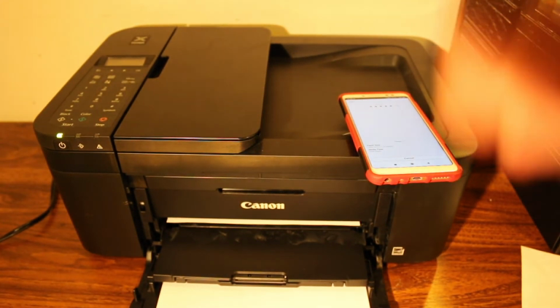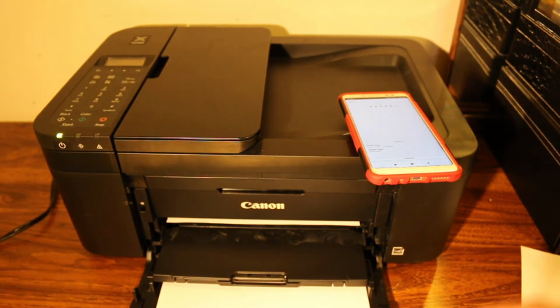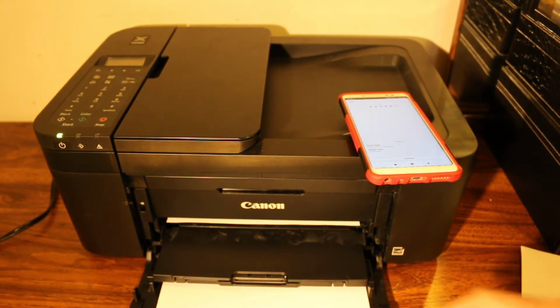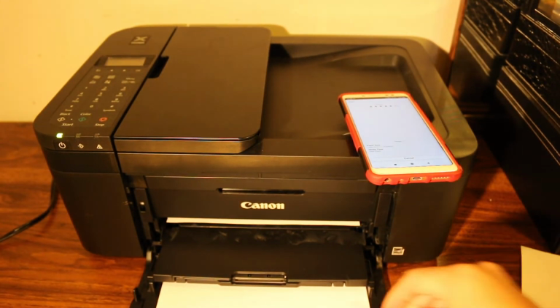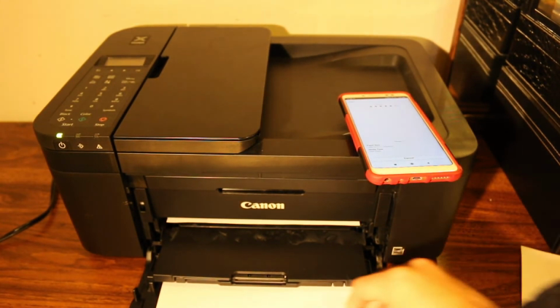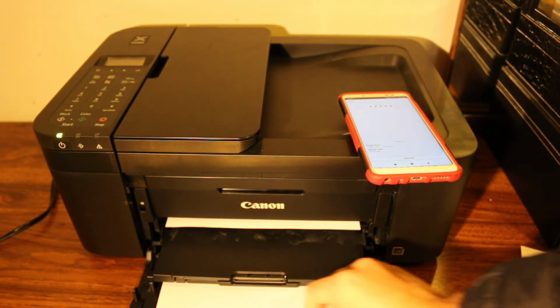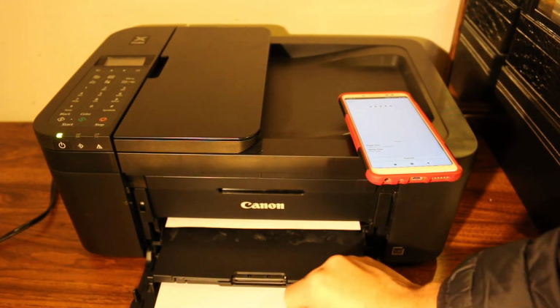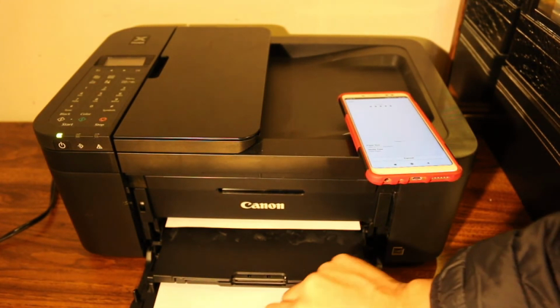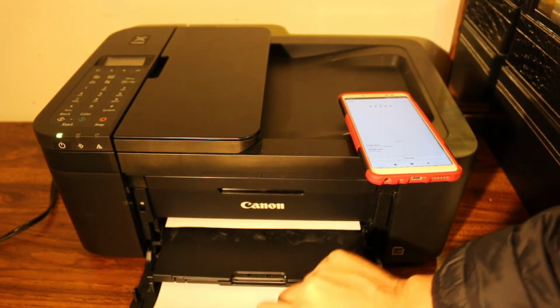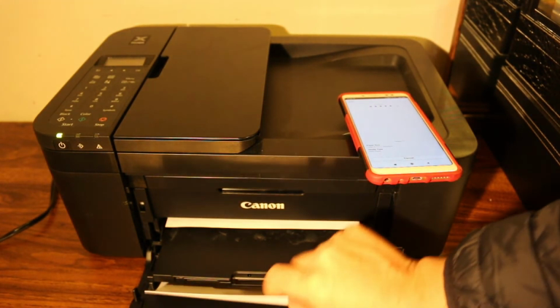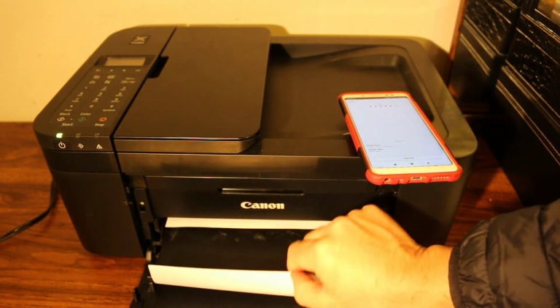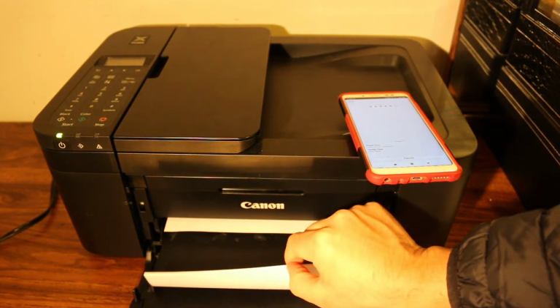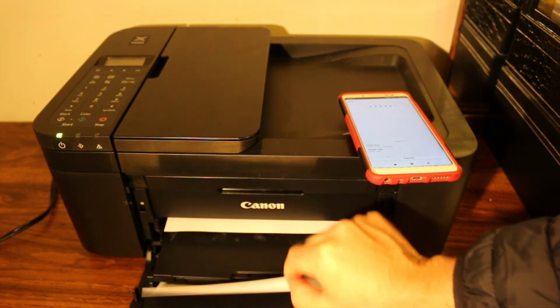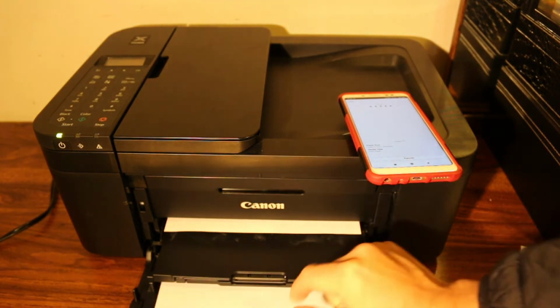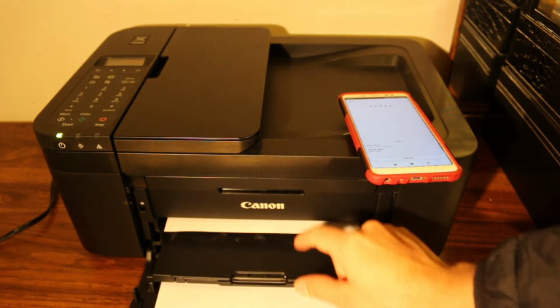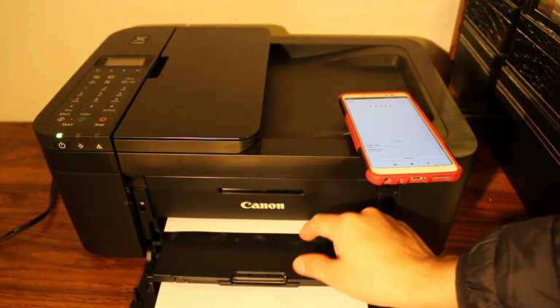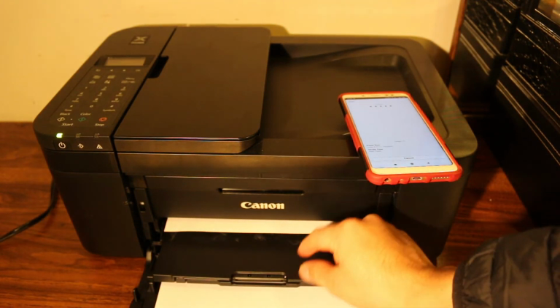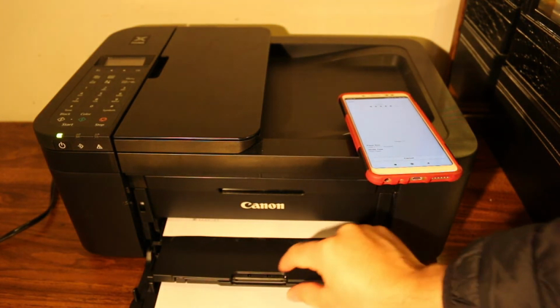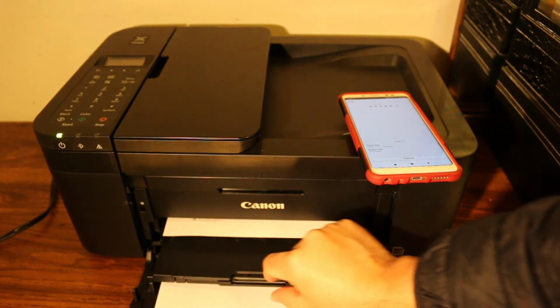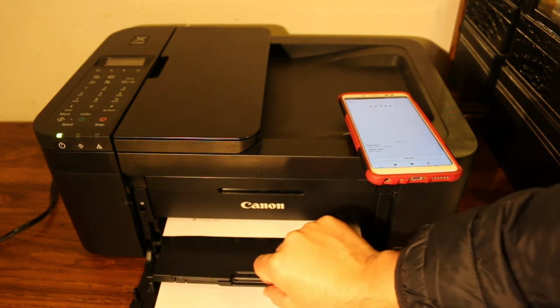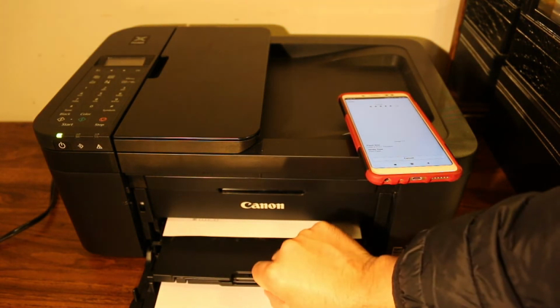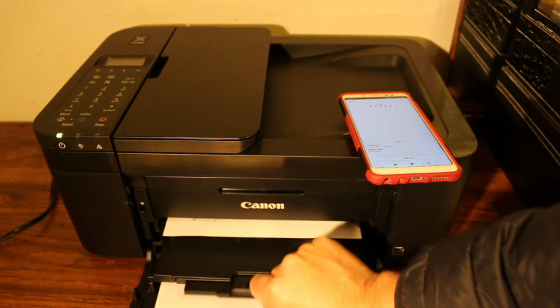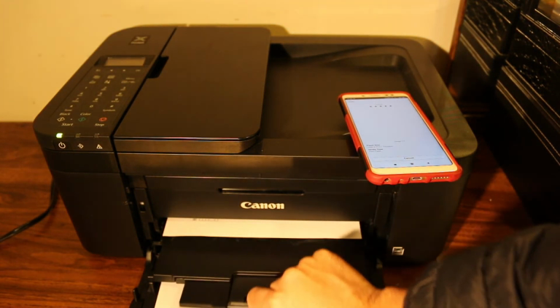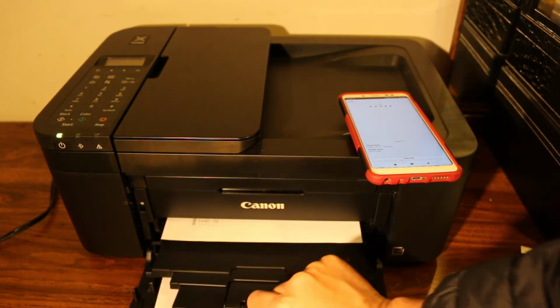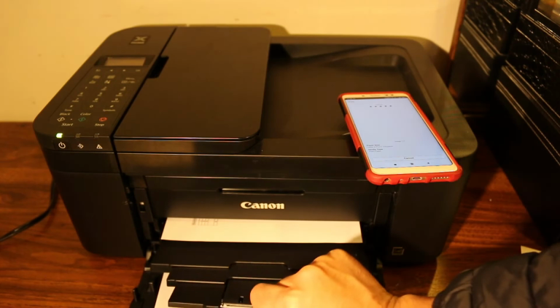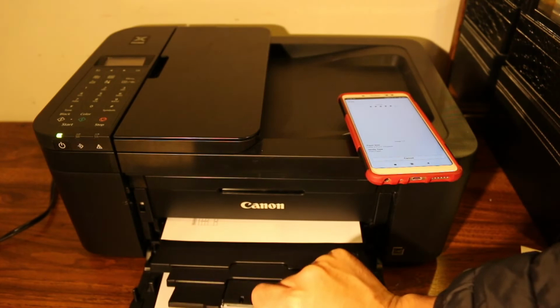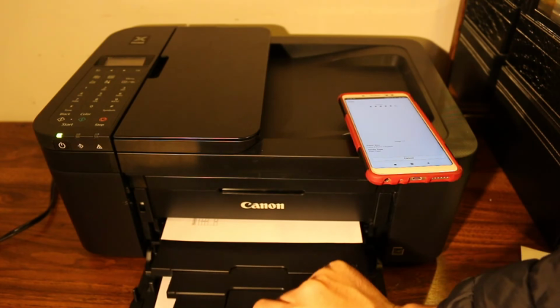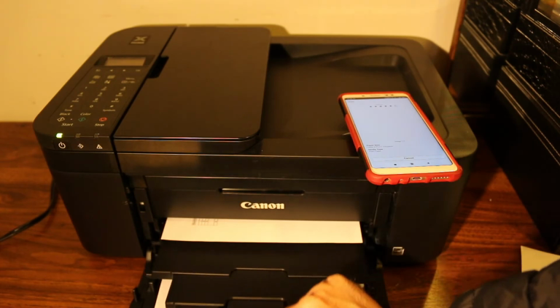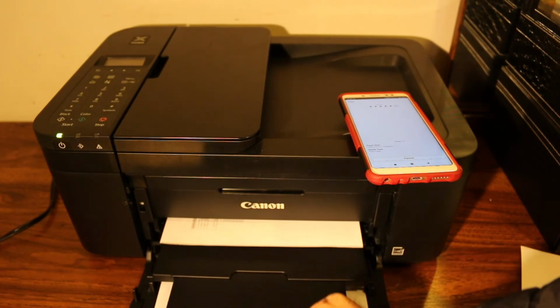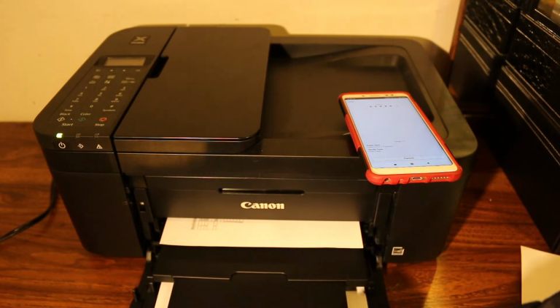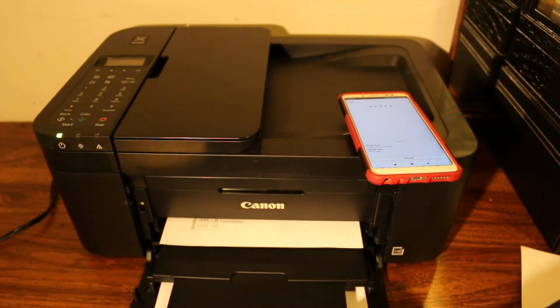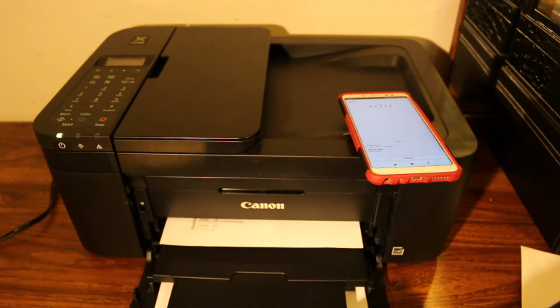This is the paper tray, which is at the bottom, and this is the paper output tray that holds the printed page.